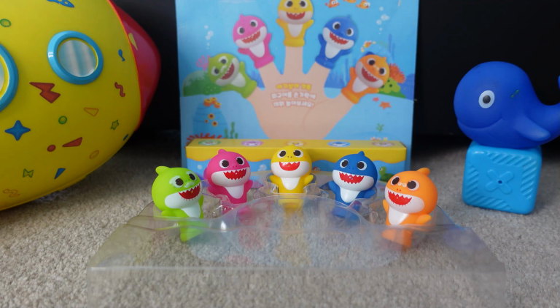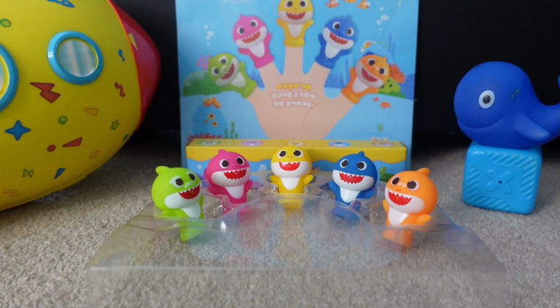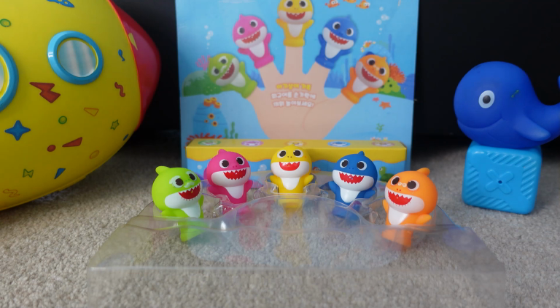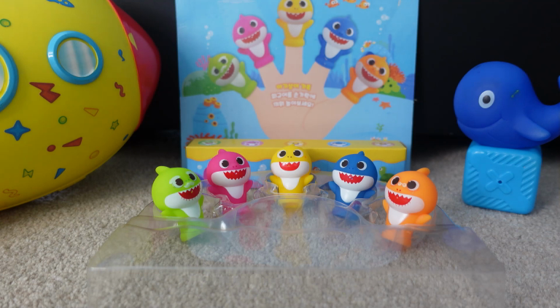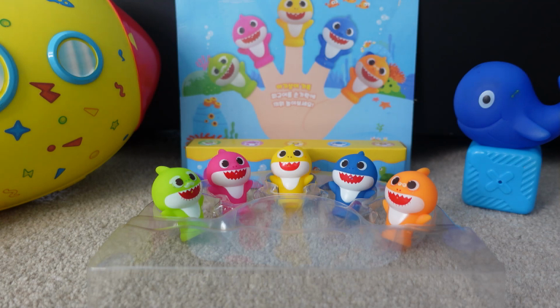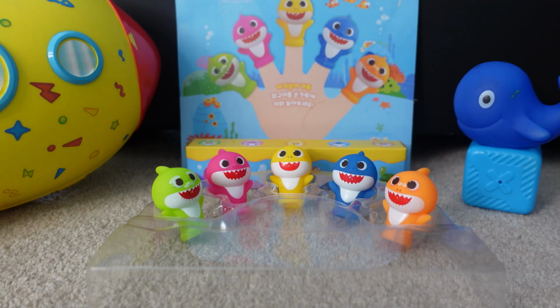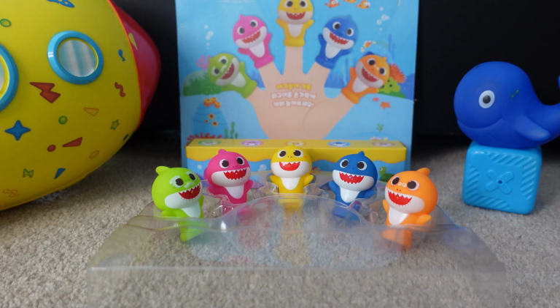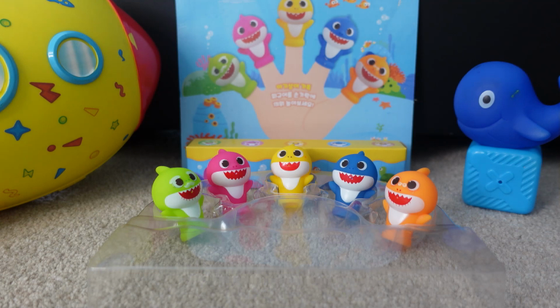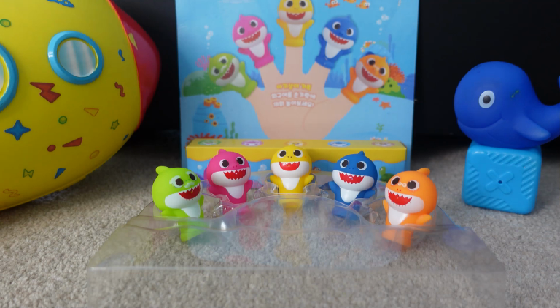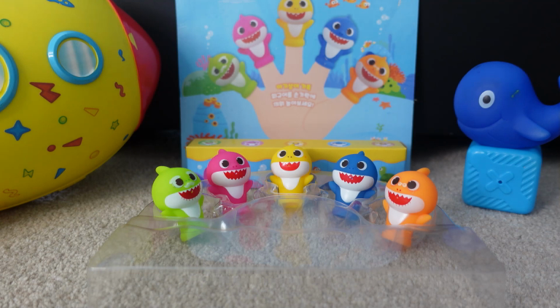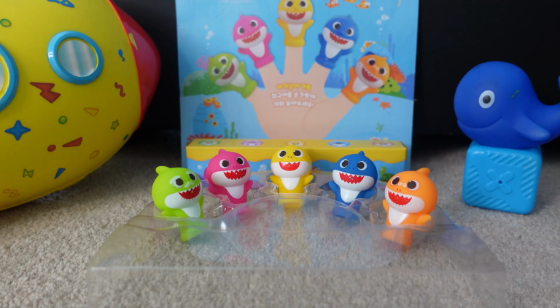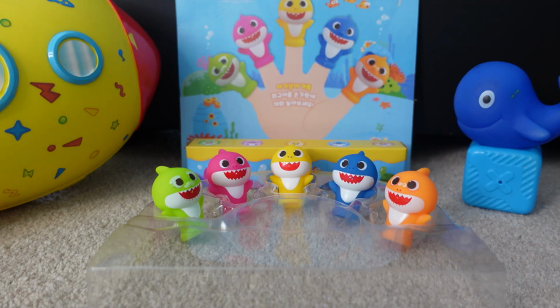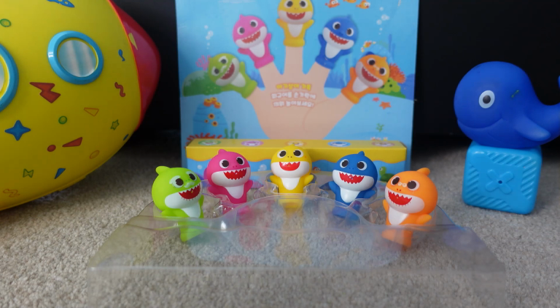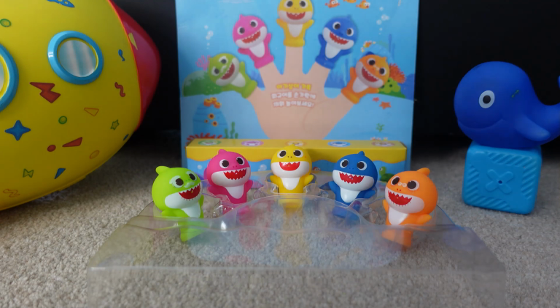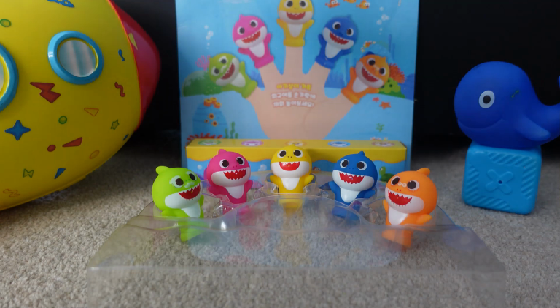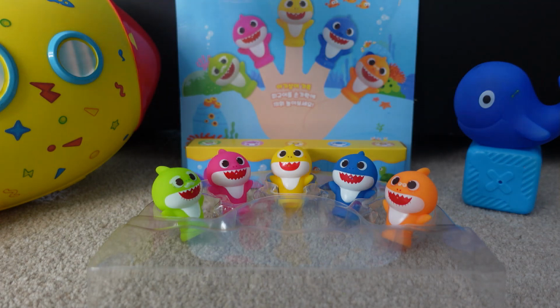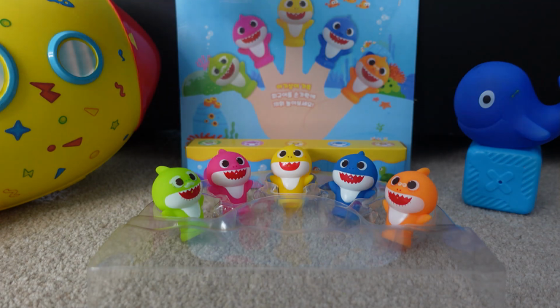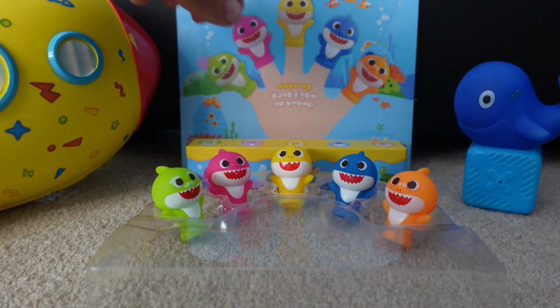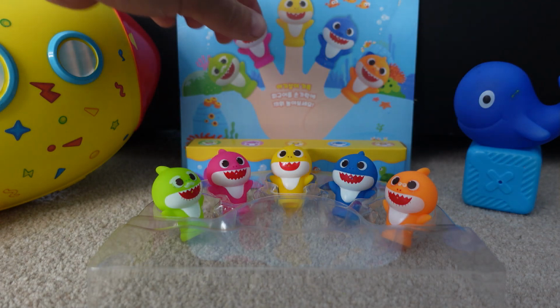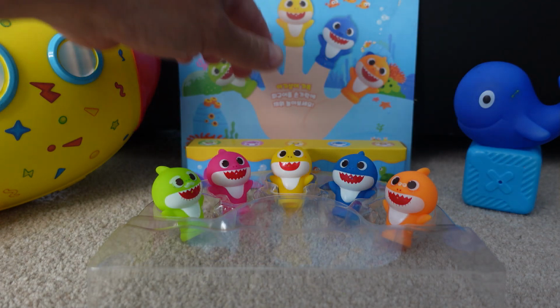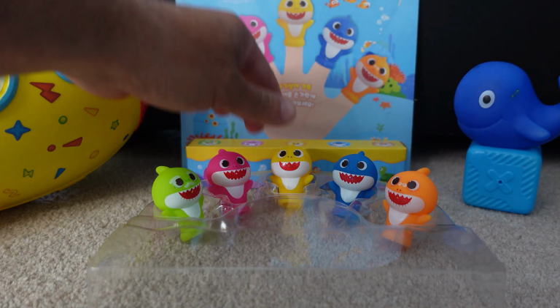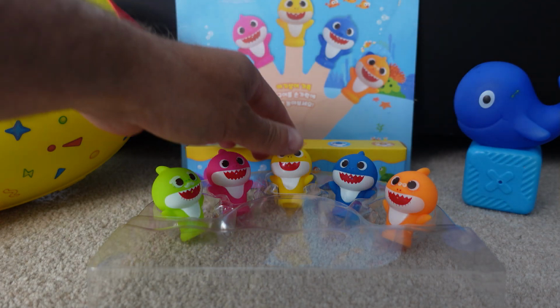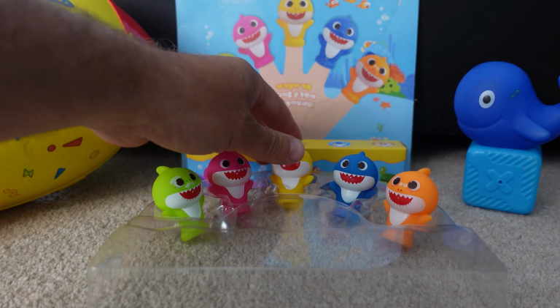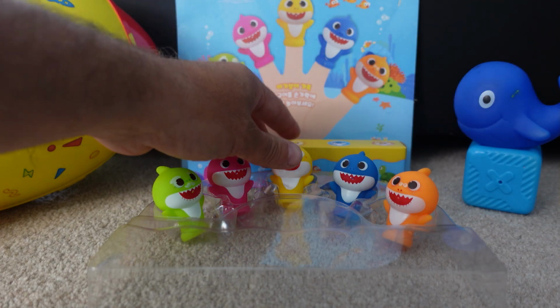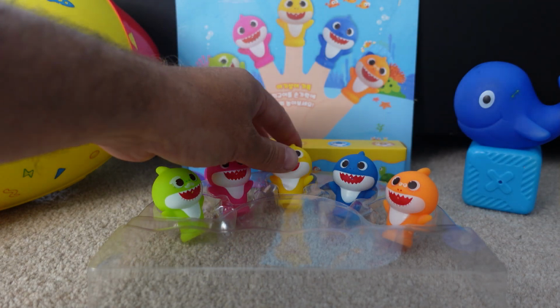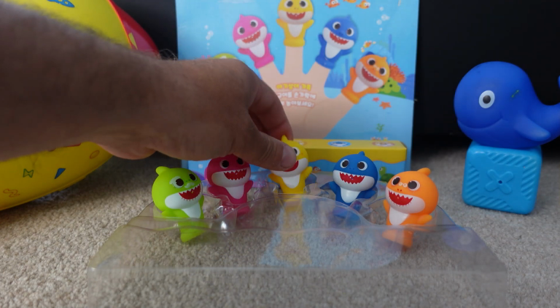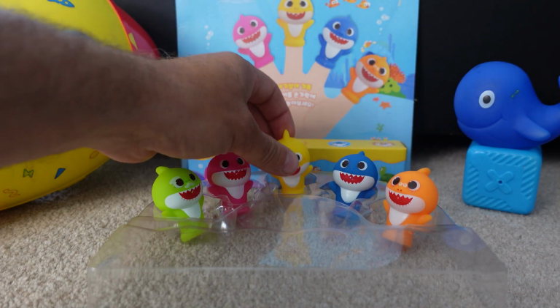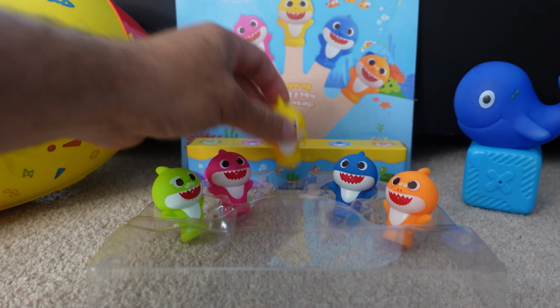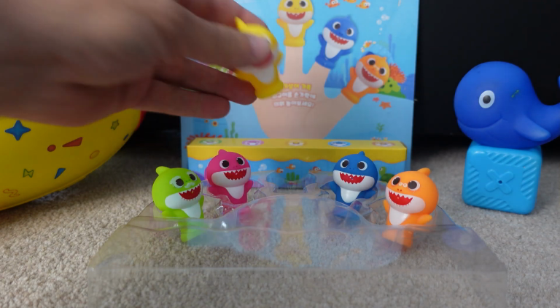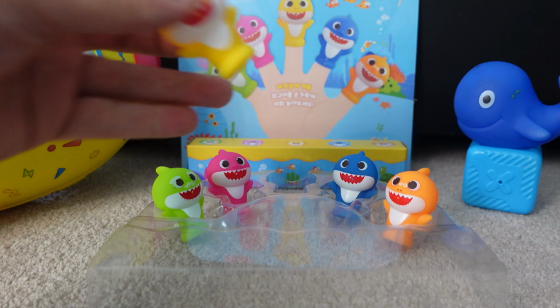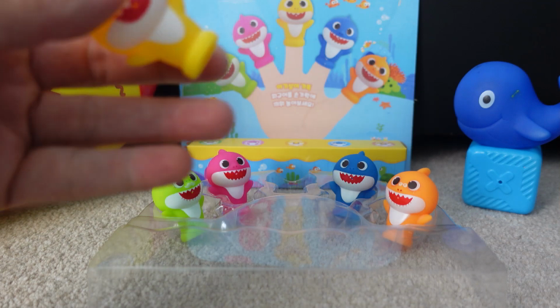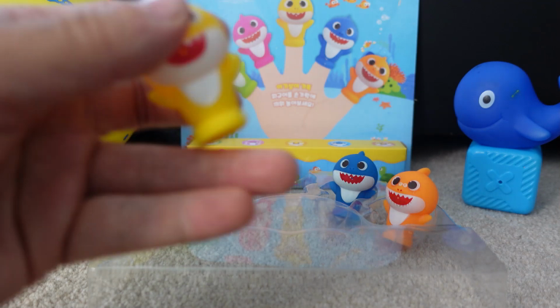Hi, friends! Today, Baby Shark is going to teach us about the colors.